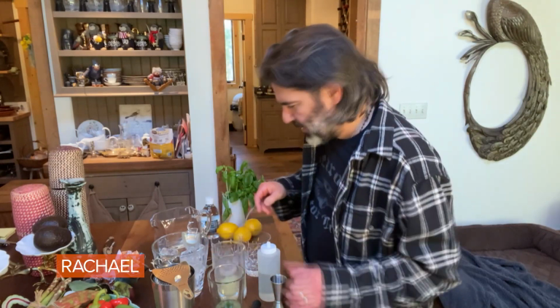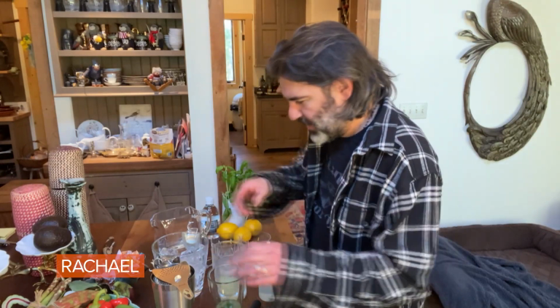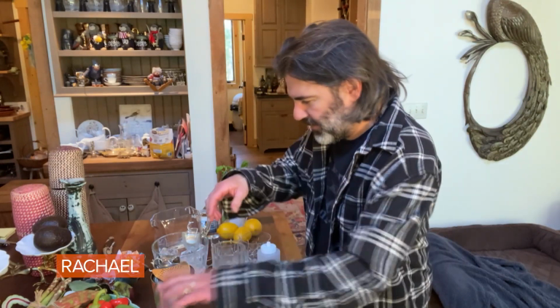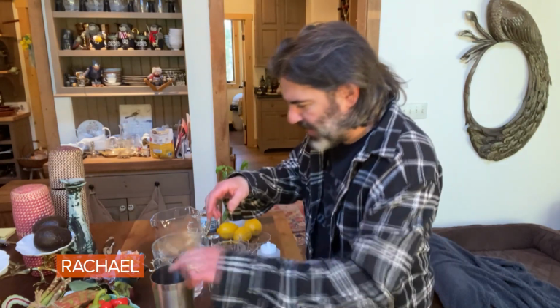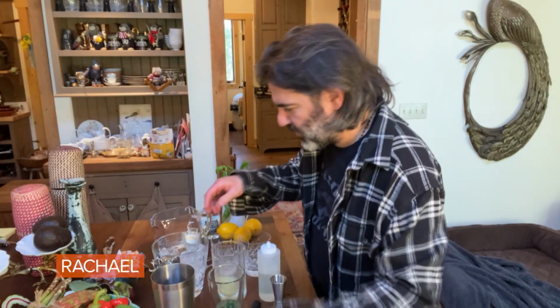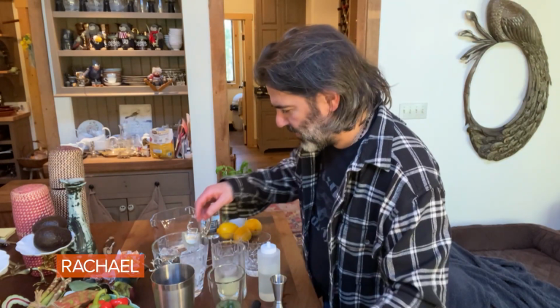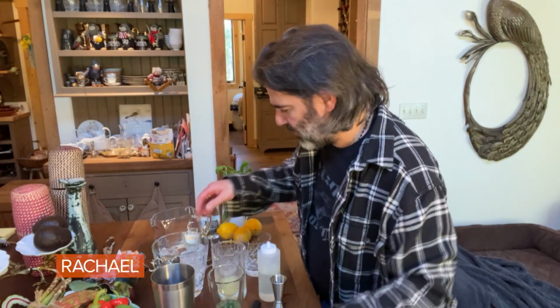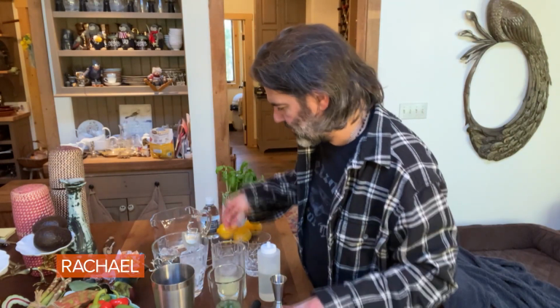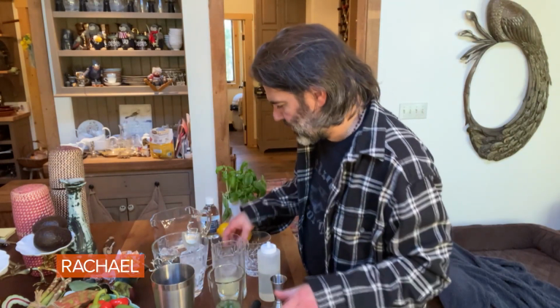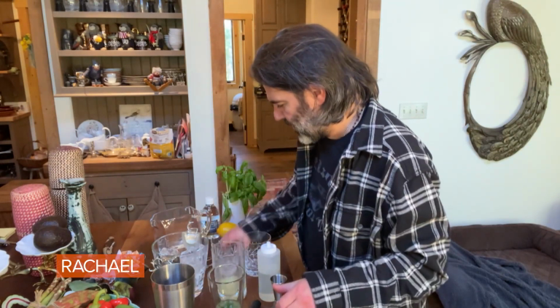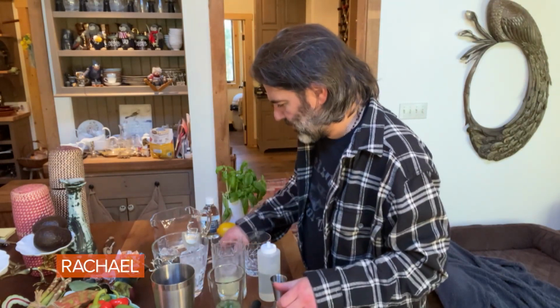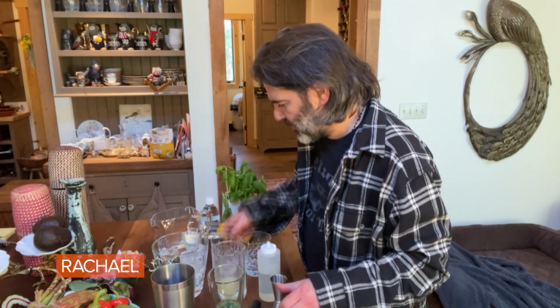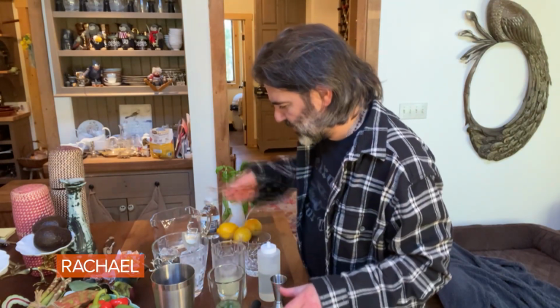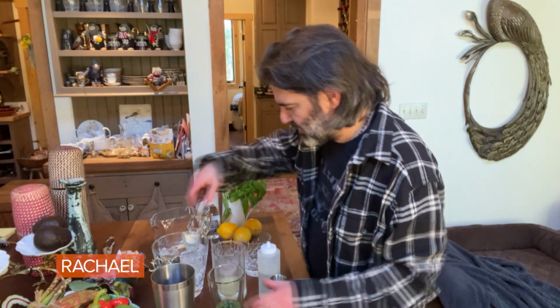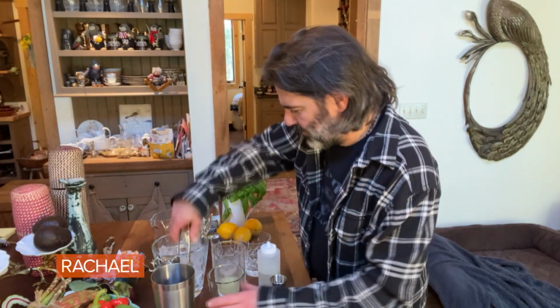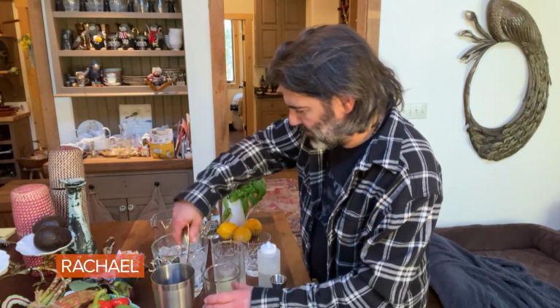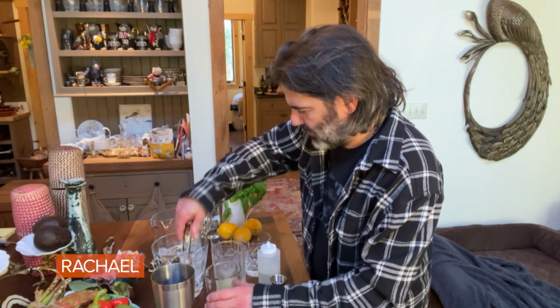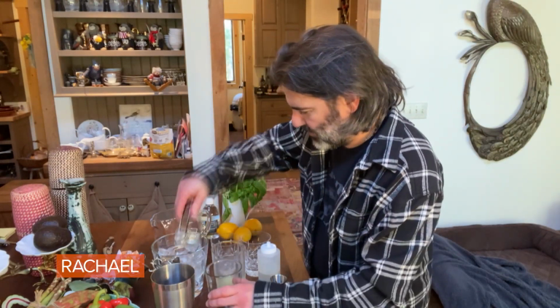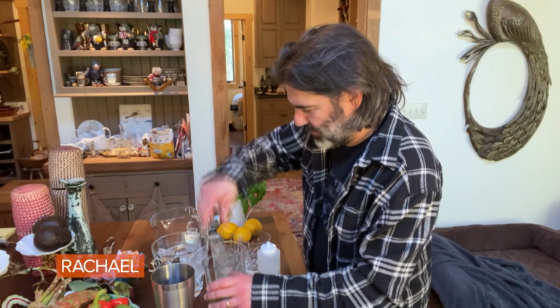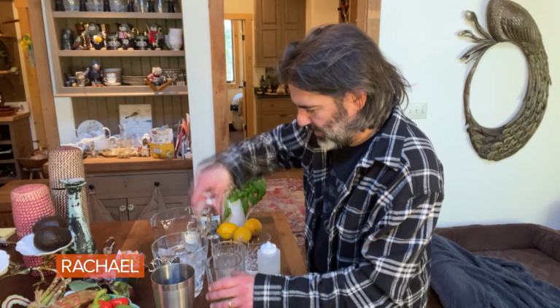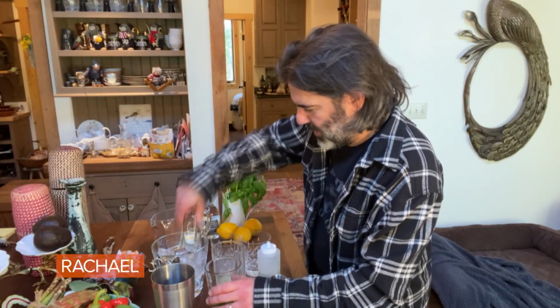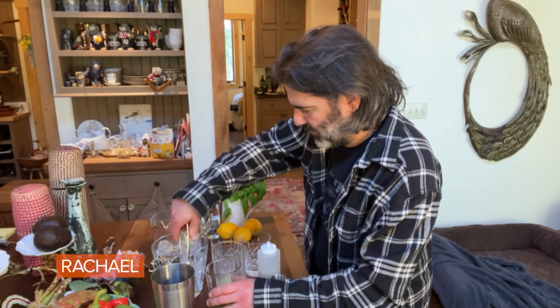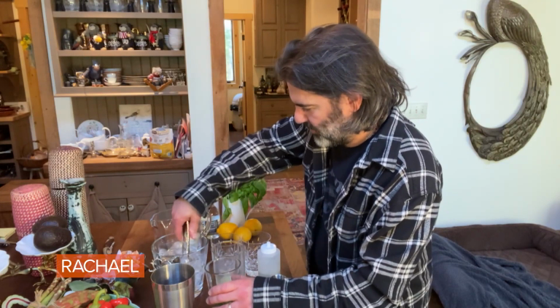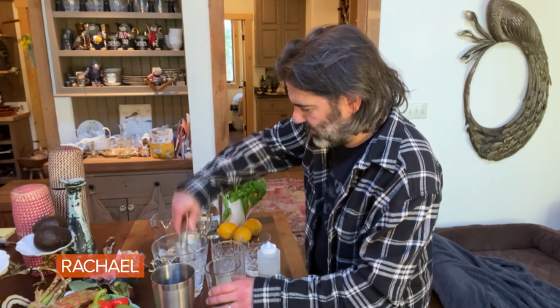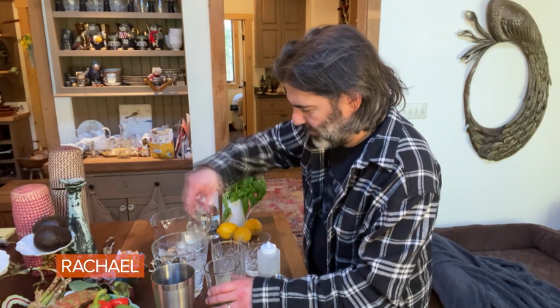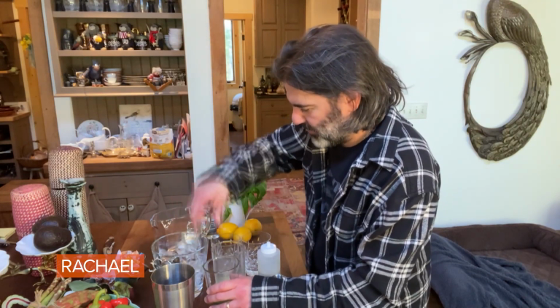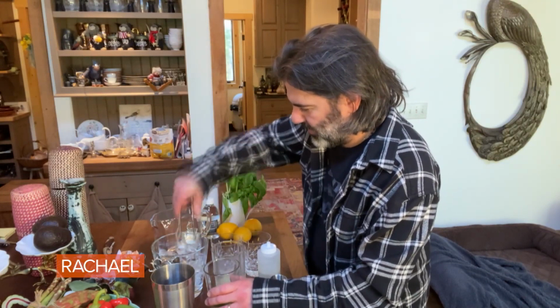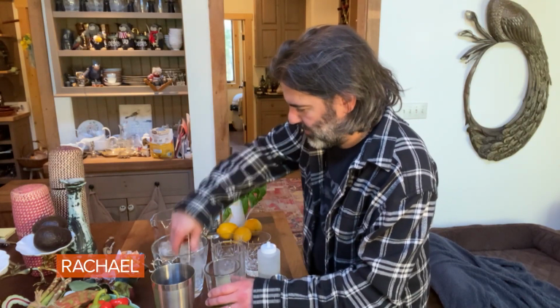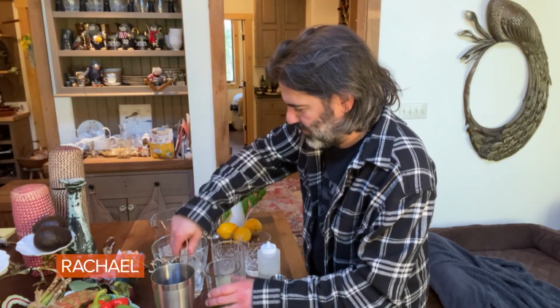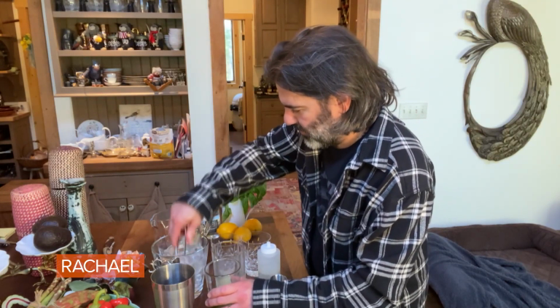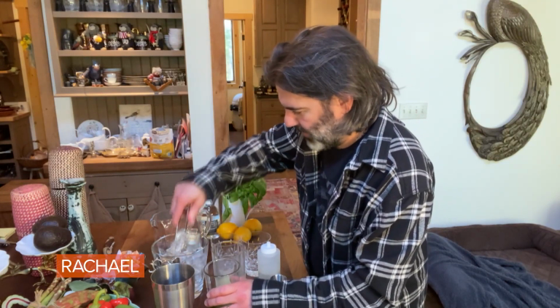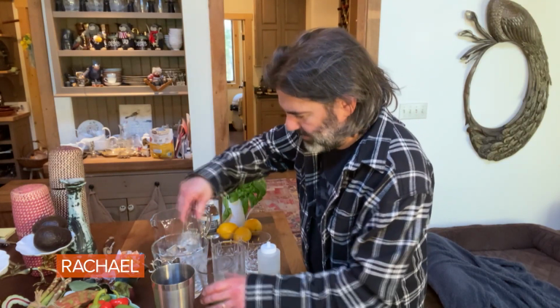Now that that's all in there, I'm going to mix it up — I'm gonna shake it up, actually, with ice.